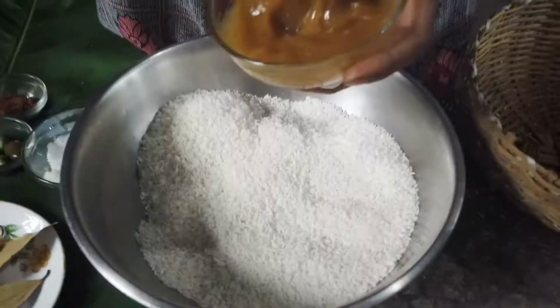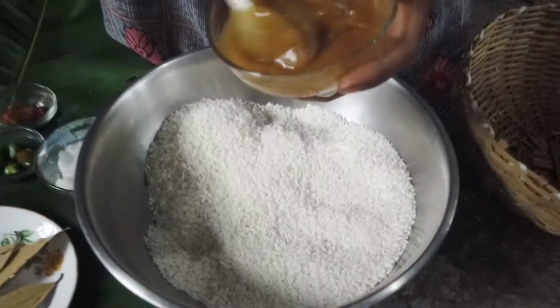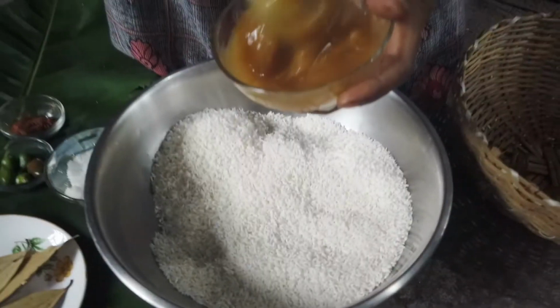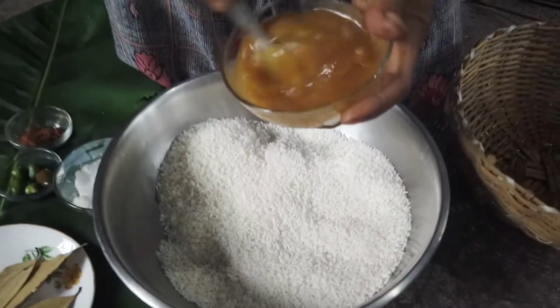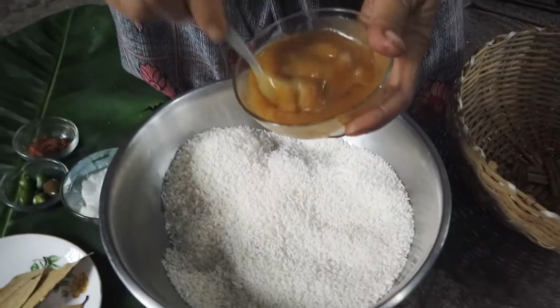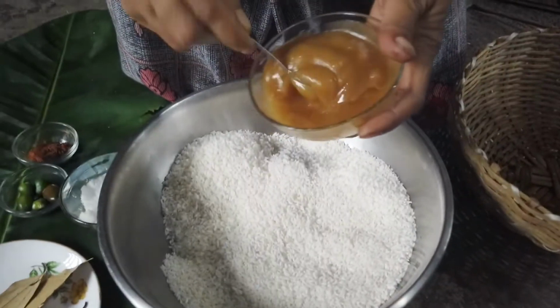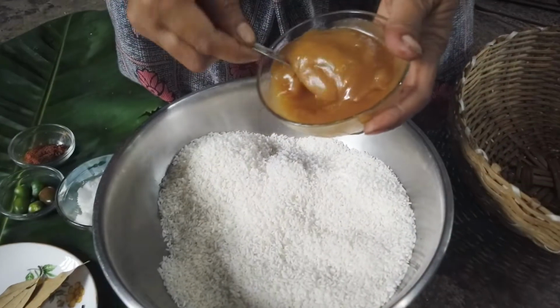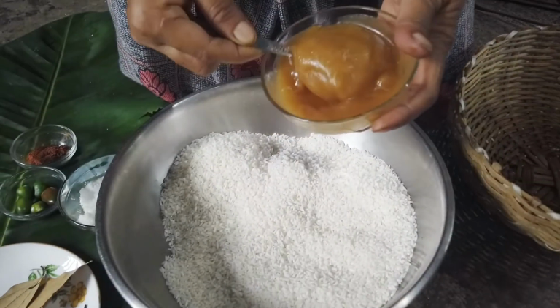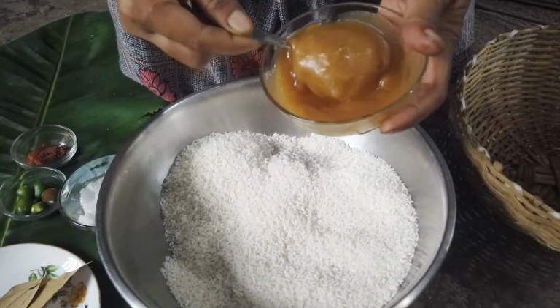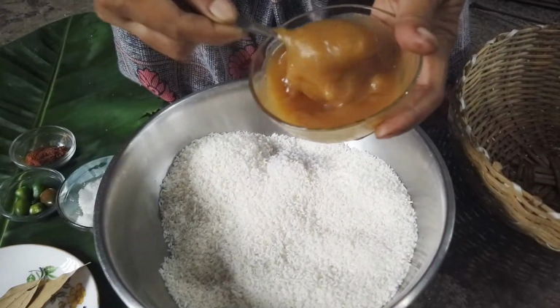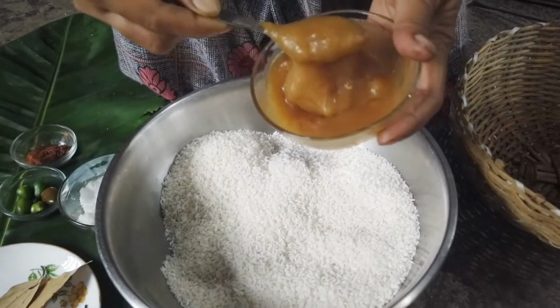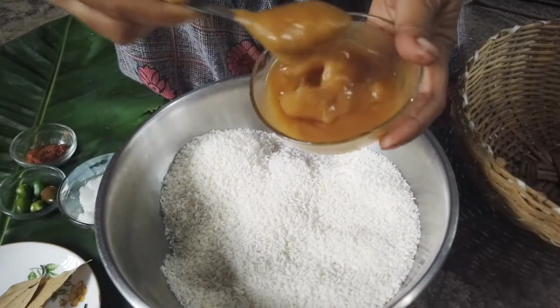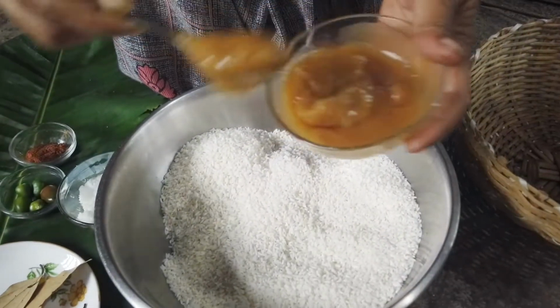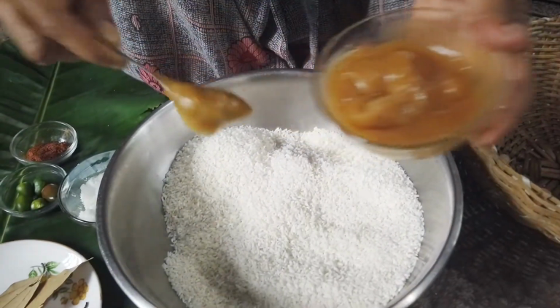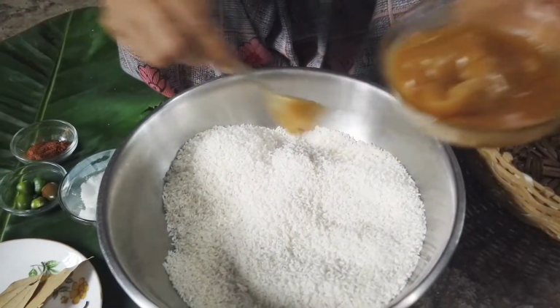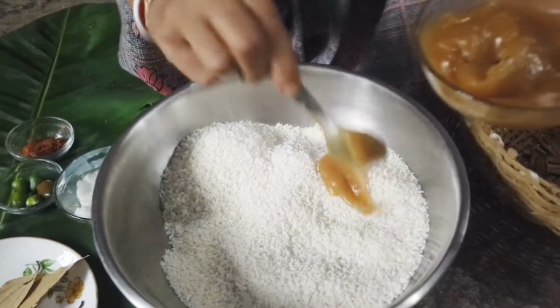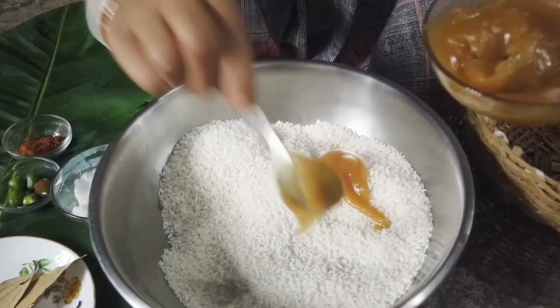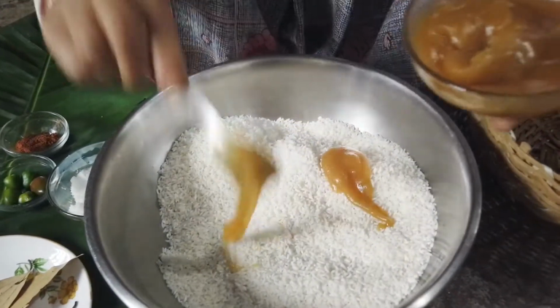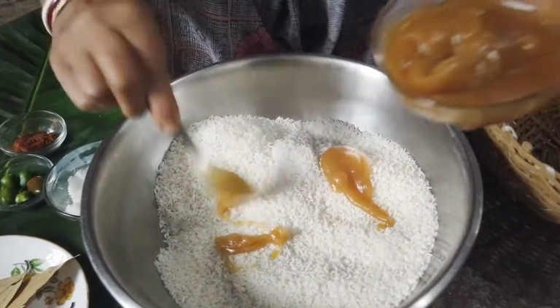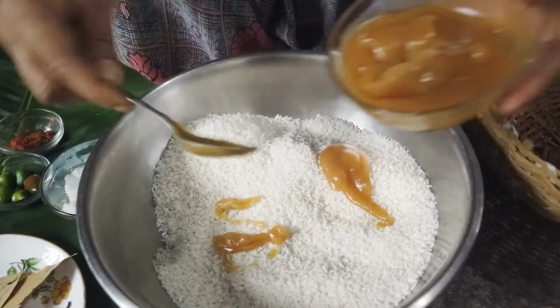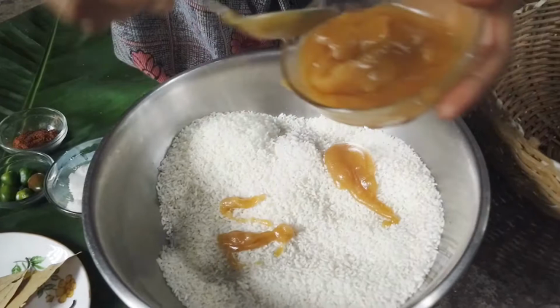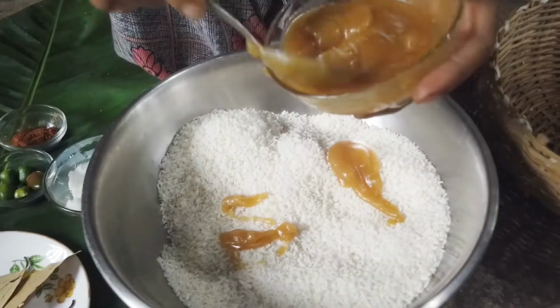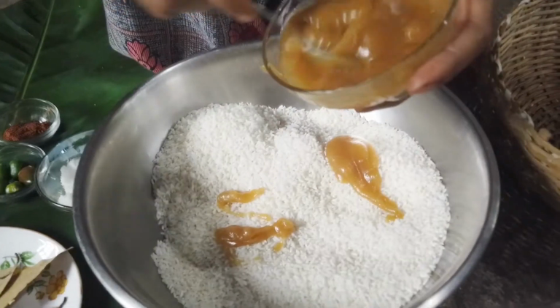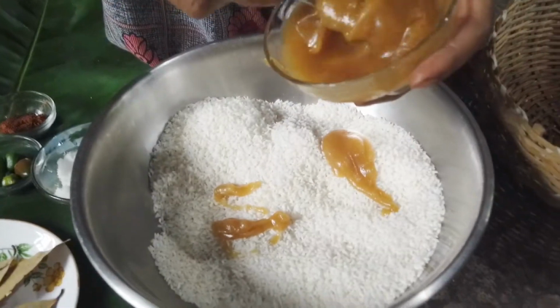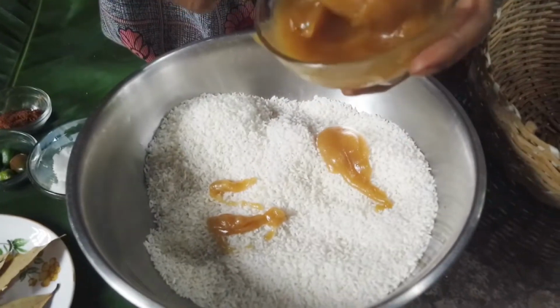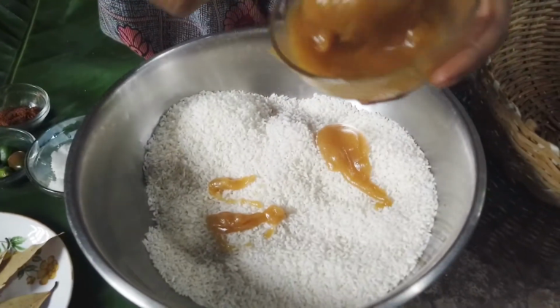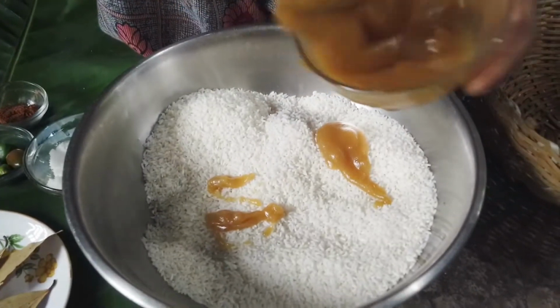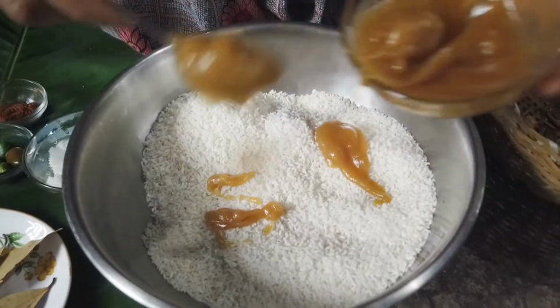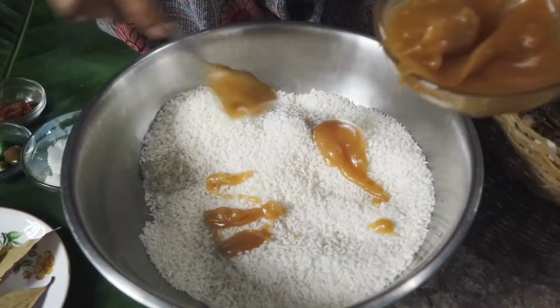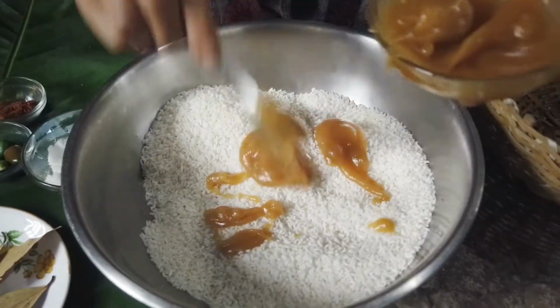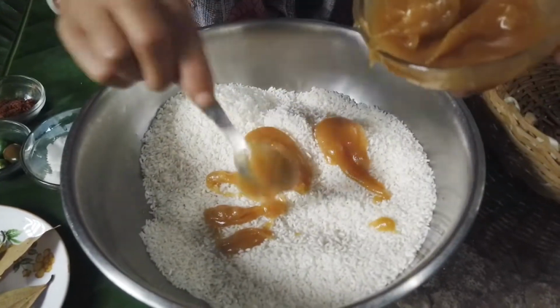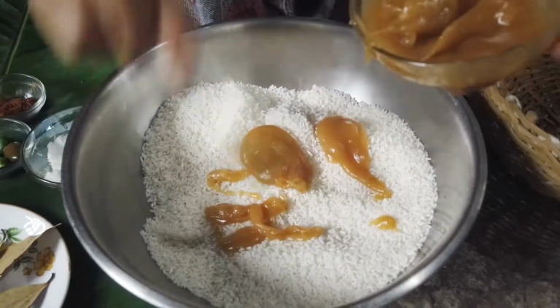I have 1 cup of water. I have 4 cups of water.